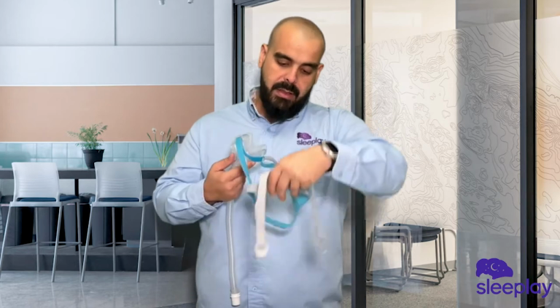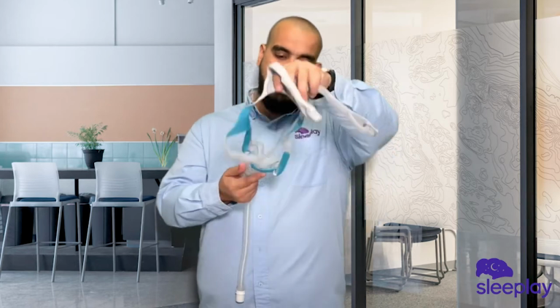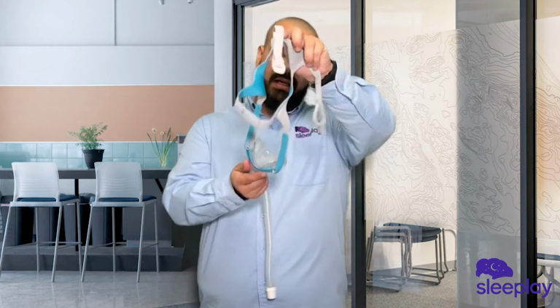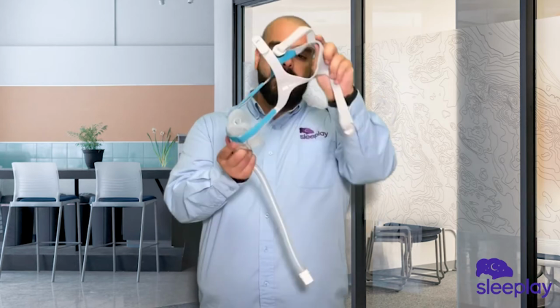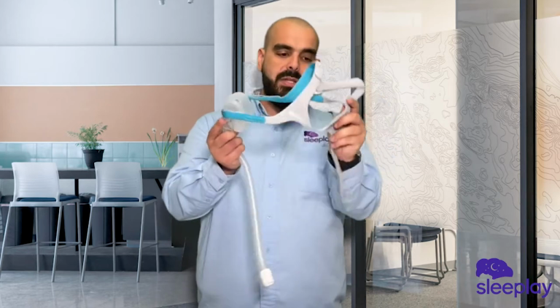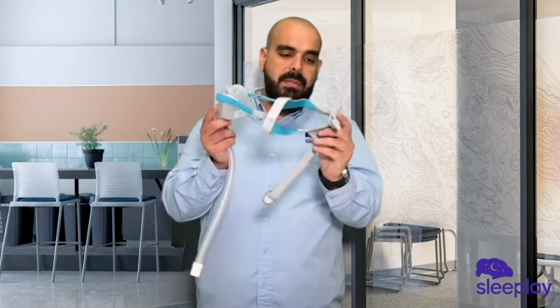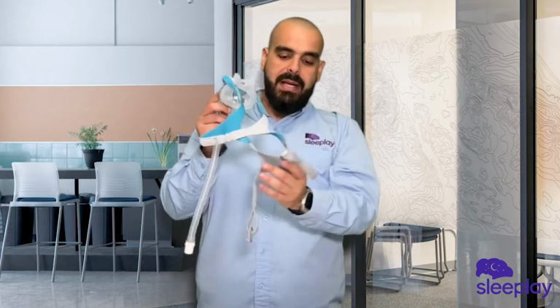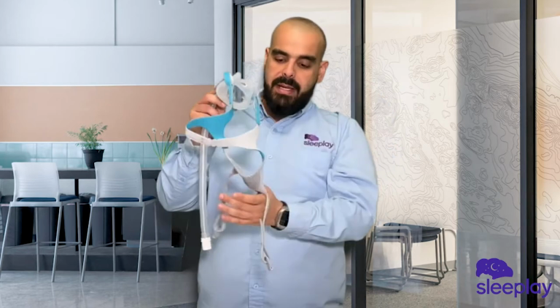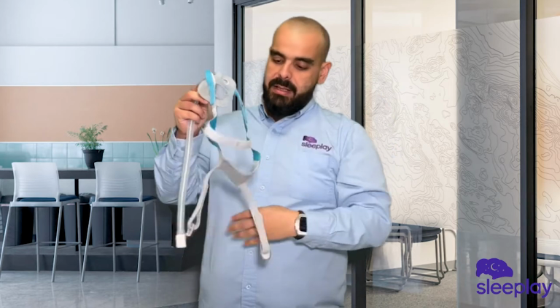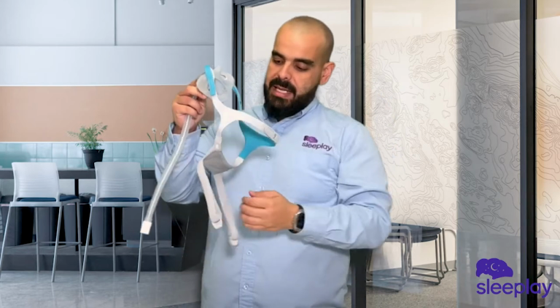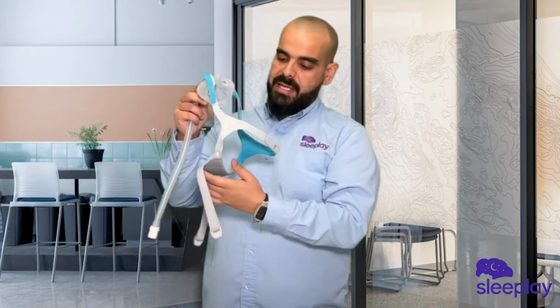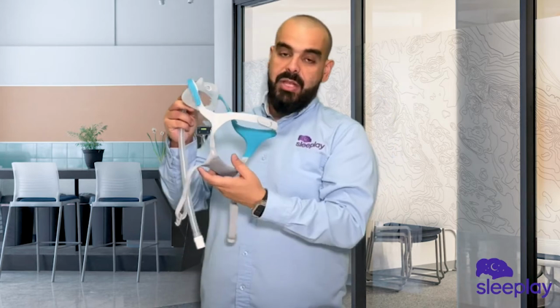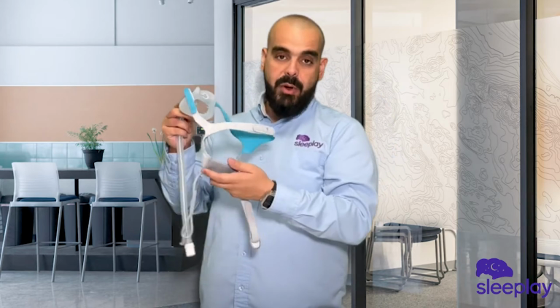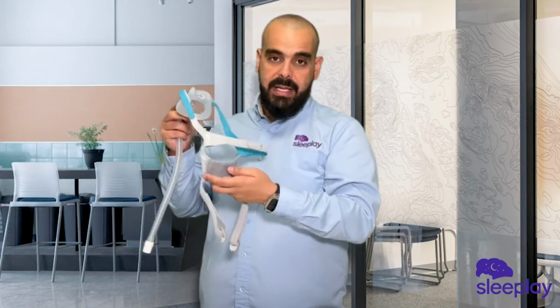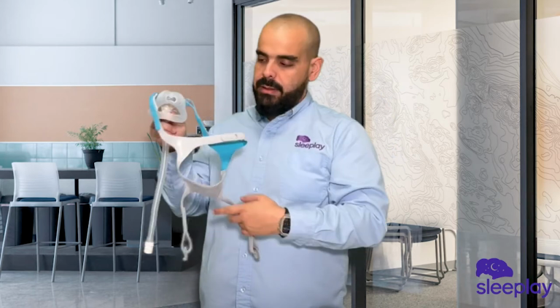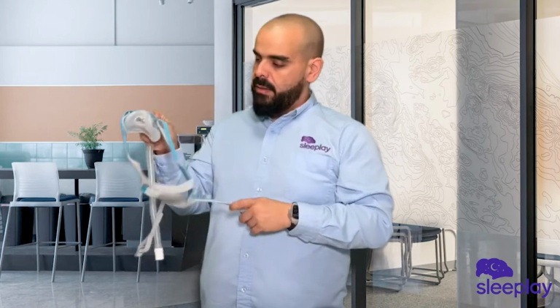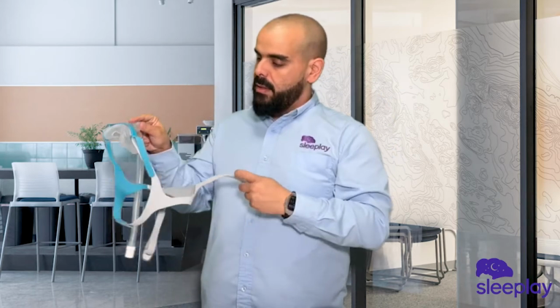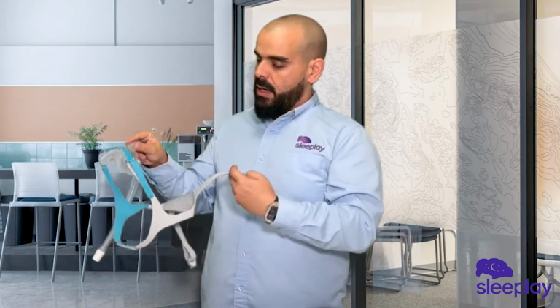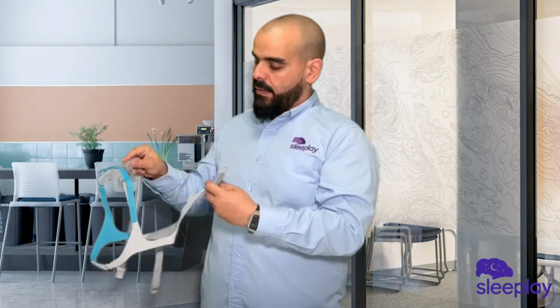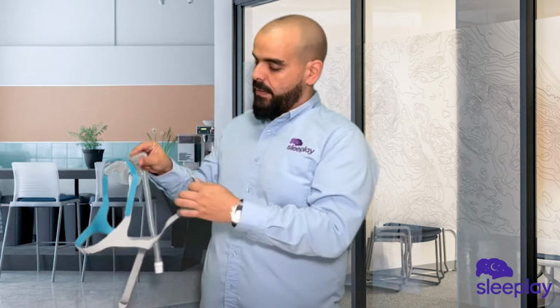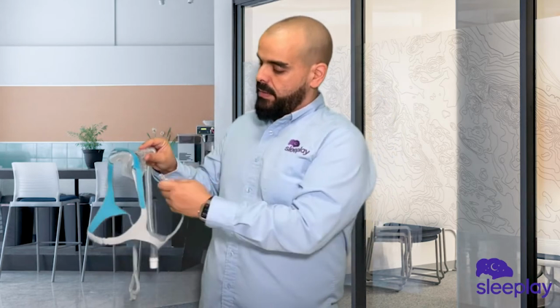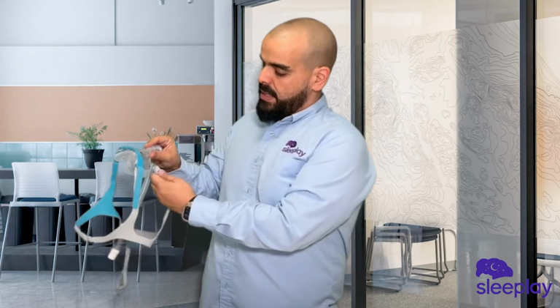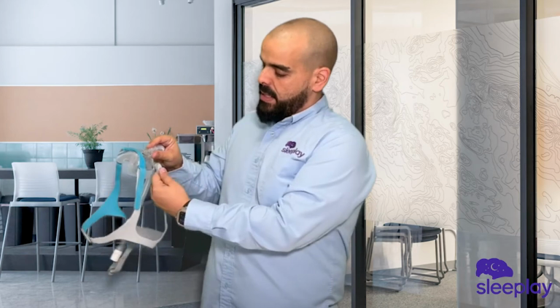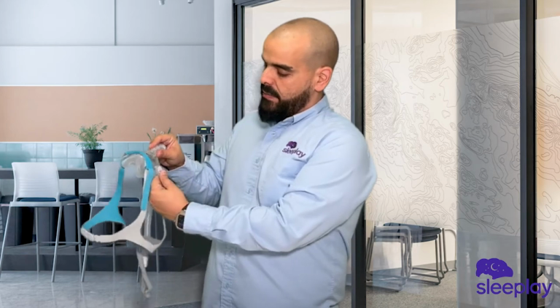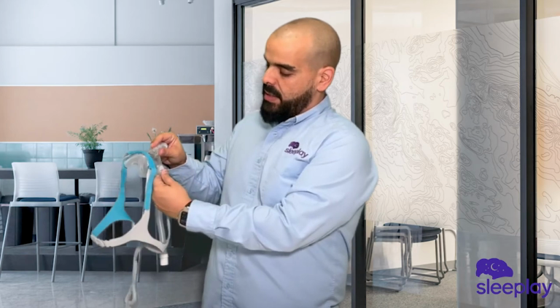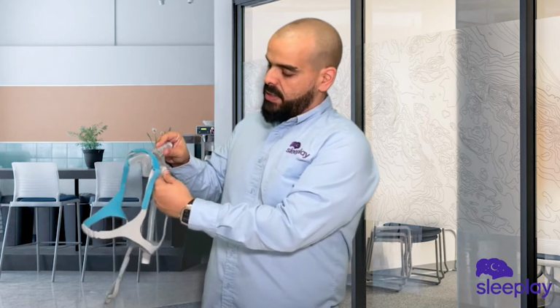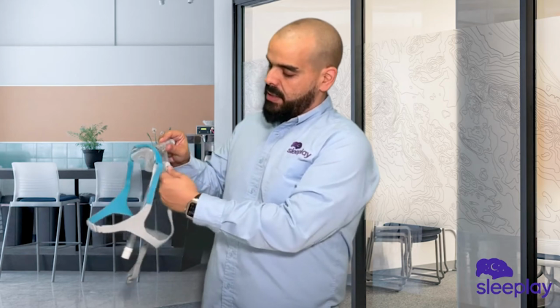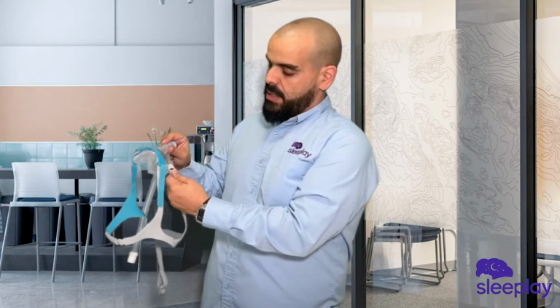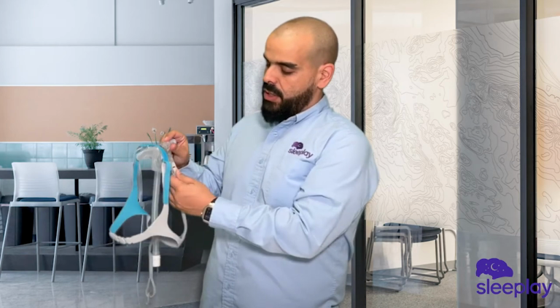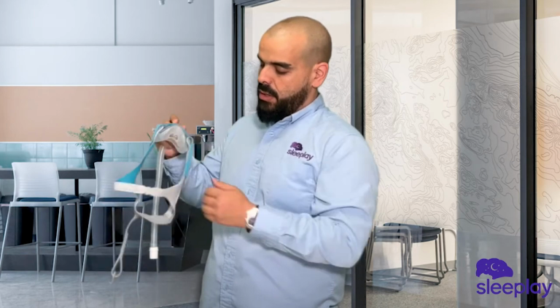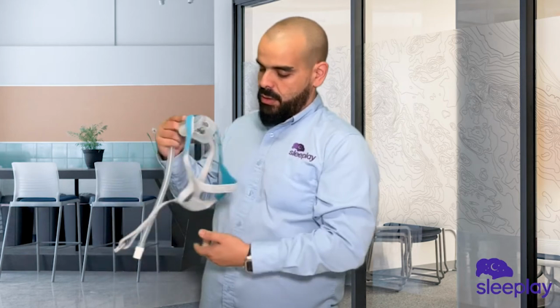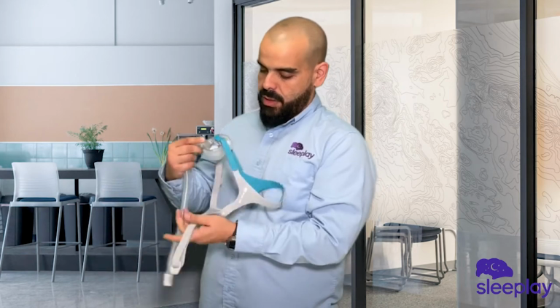The headgear goes to the back of the head and it has a breathable headgear. On the front it's going to have clips that just hook on.